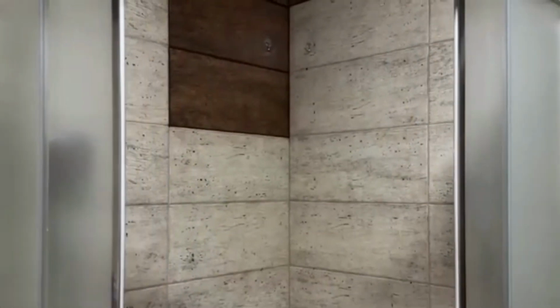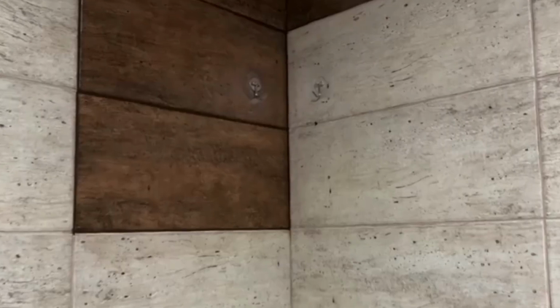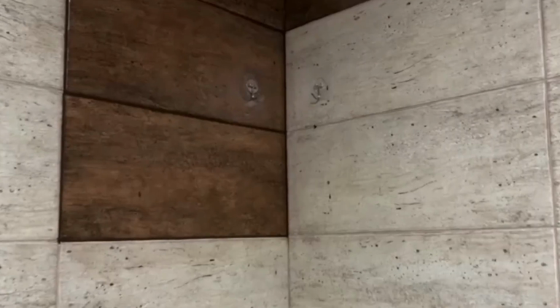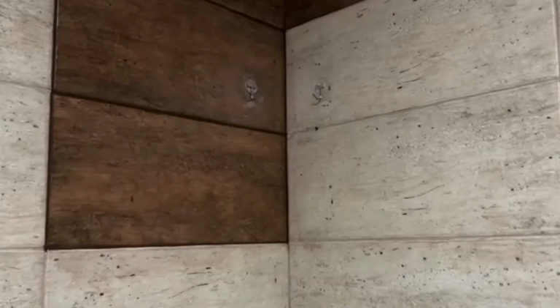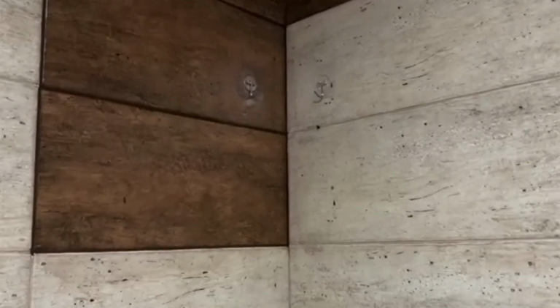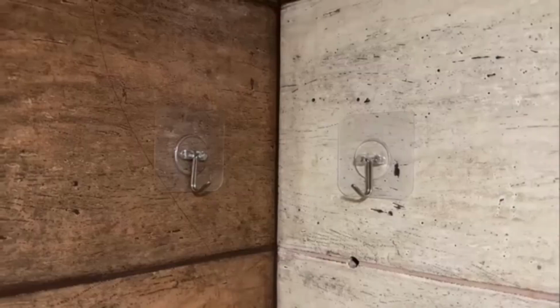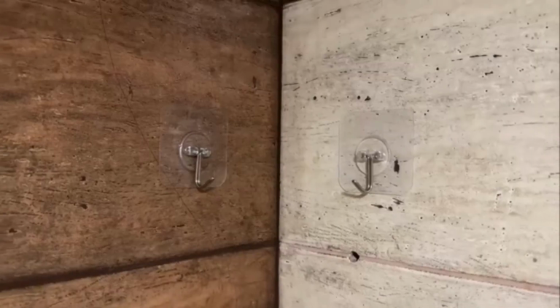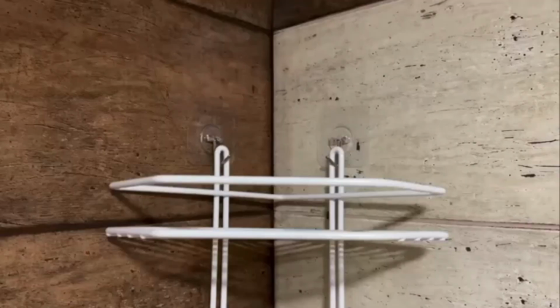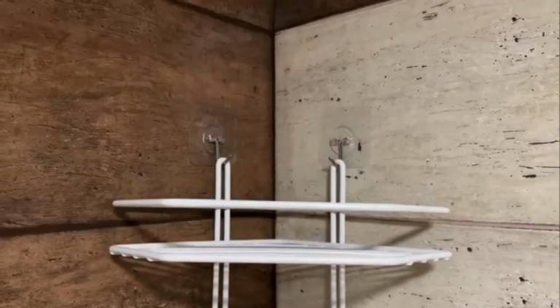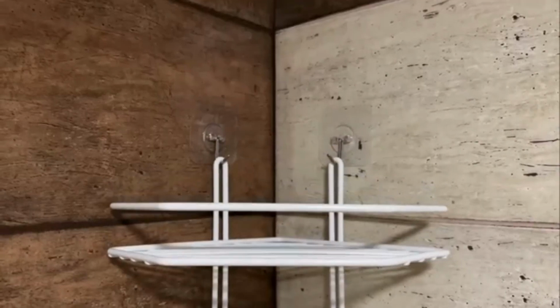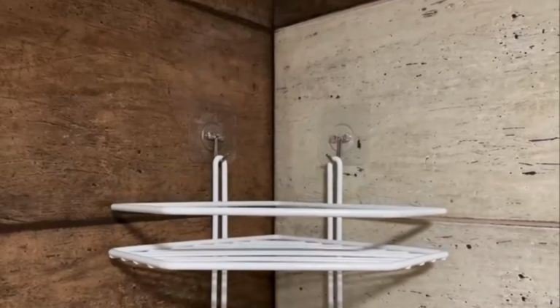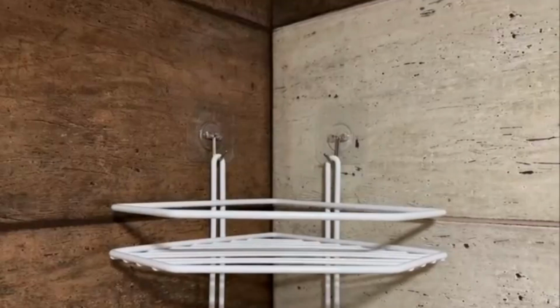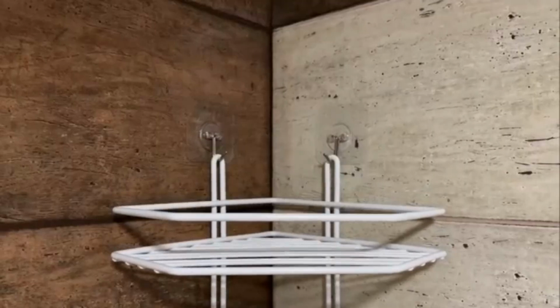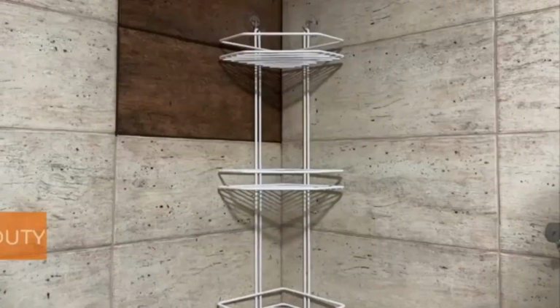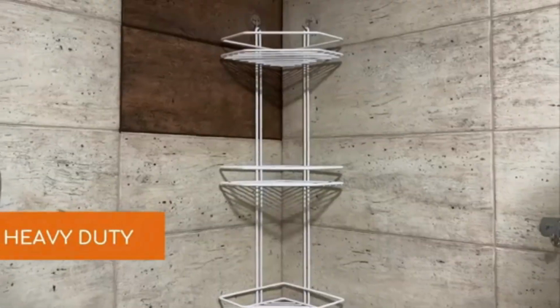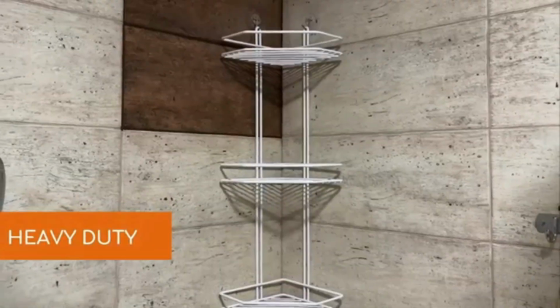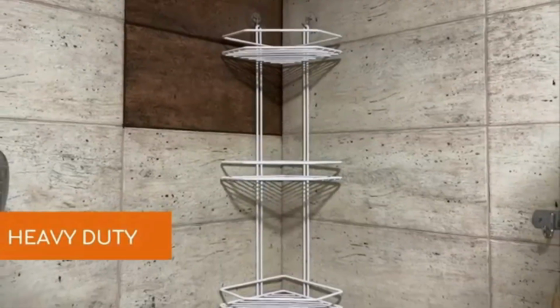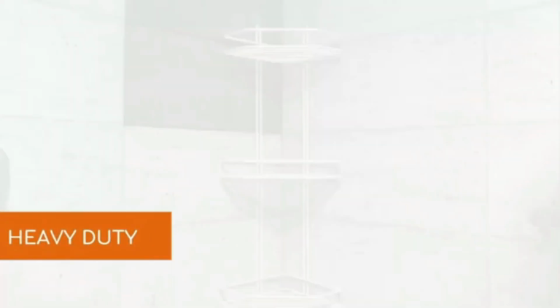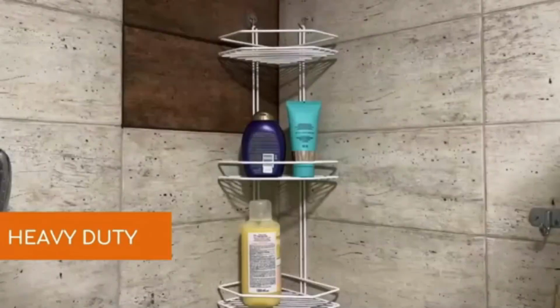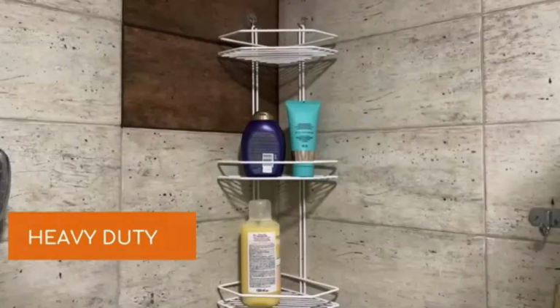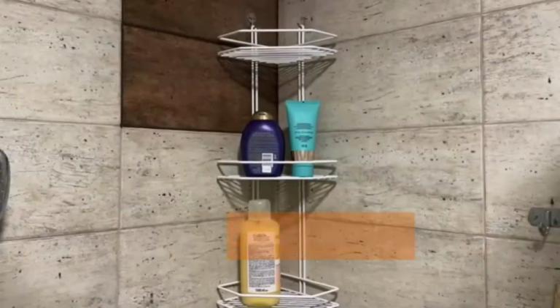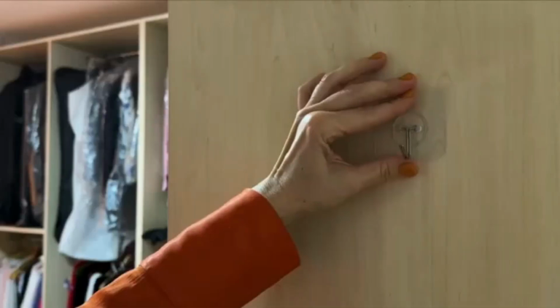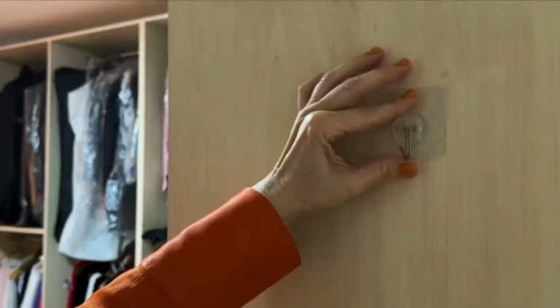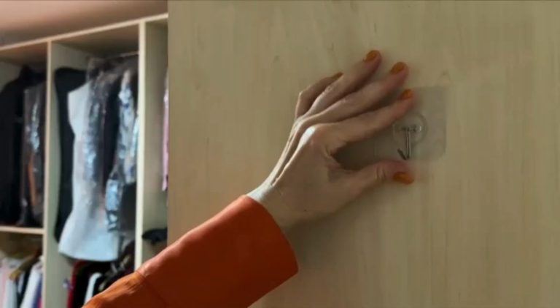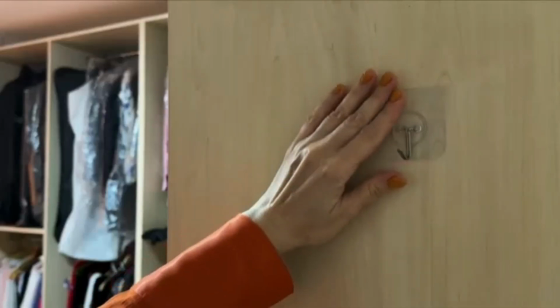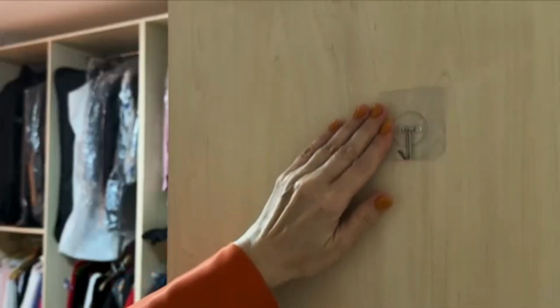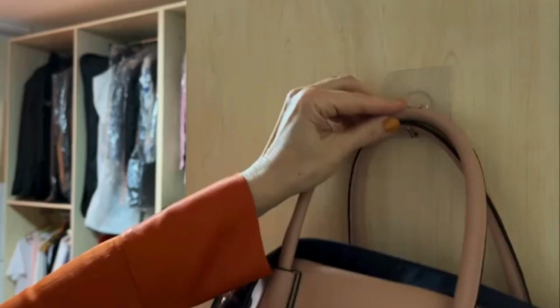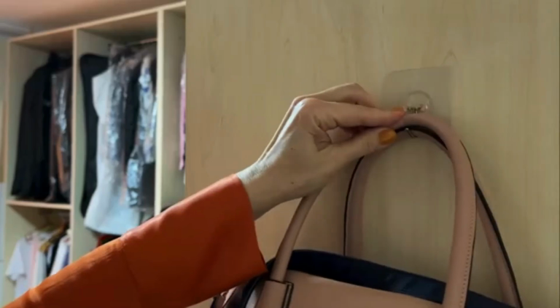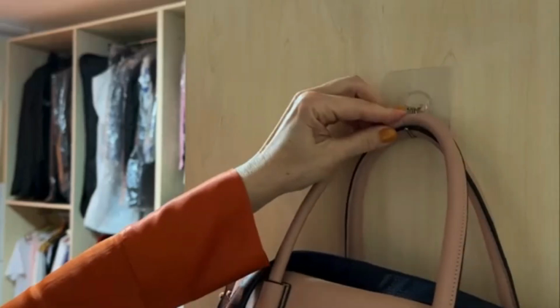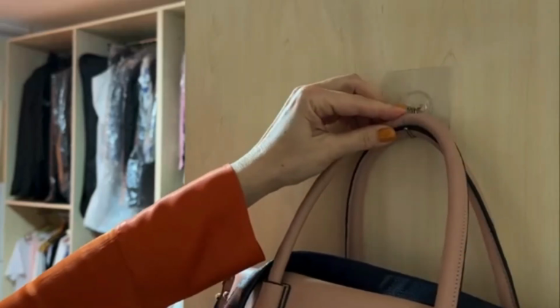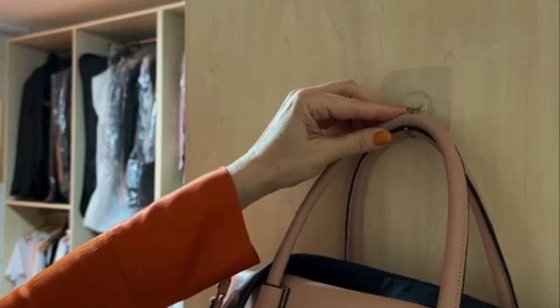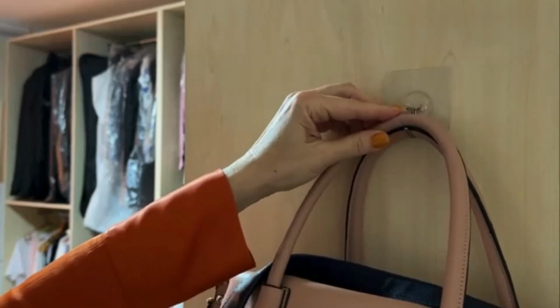In terms of functionality, these hooks are robust and can securely hold multiple towels or other items, making them ideal for a busy bathroom environment.